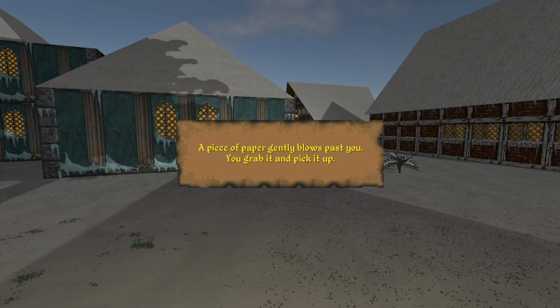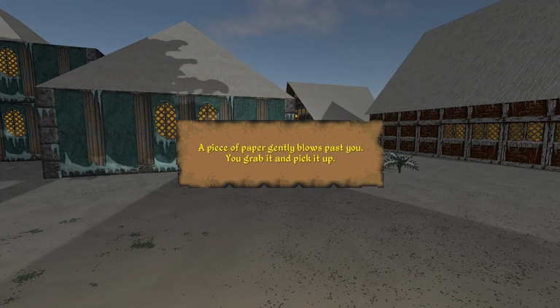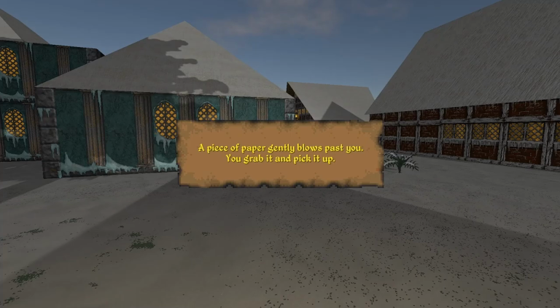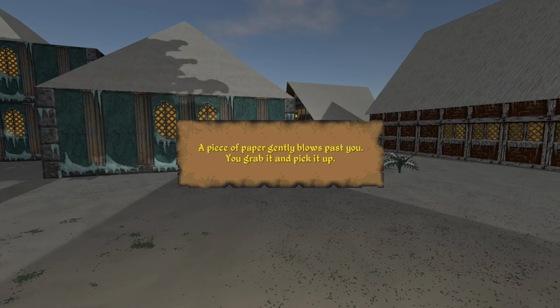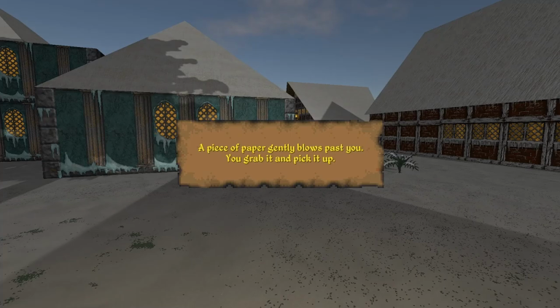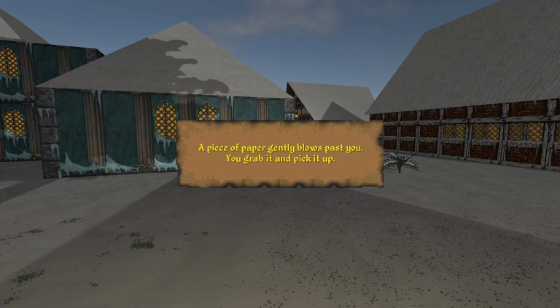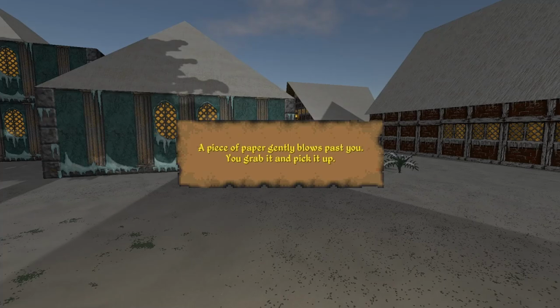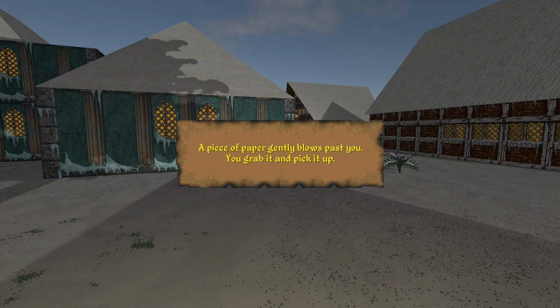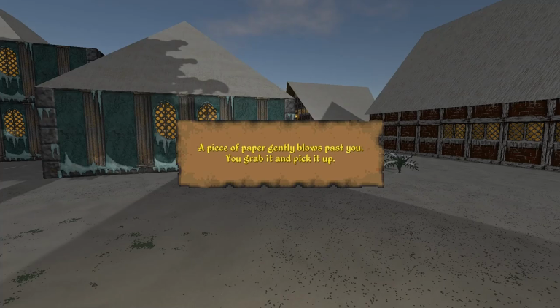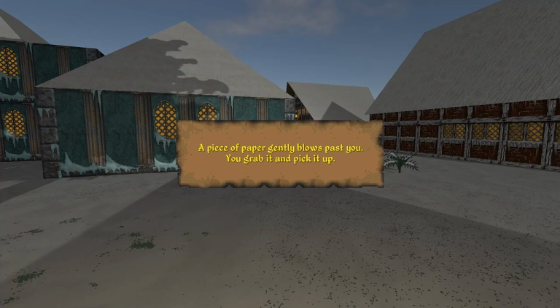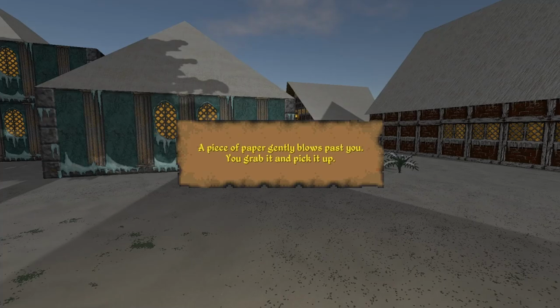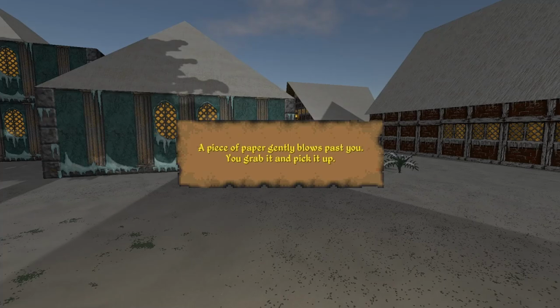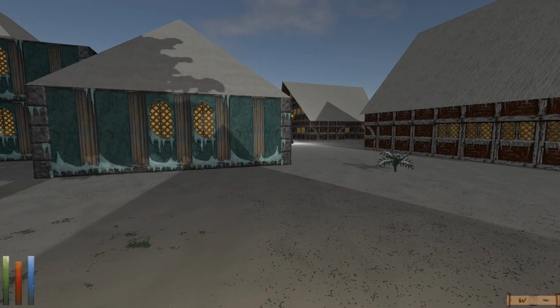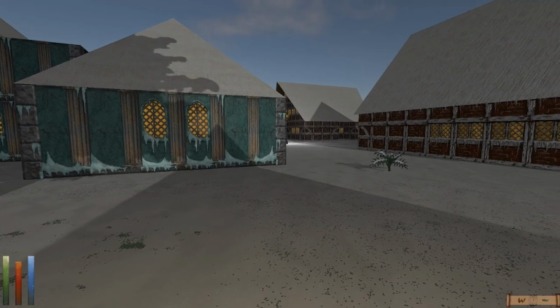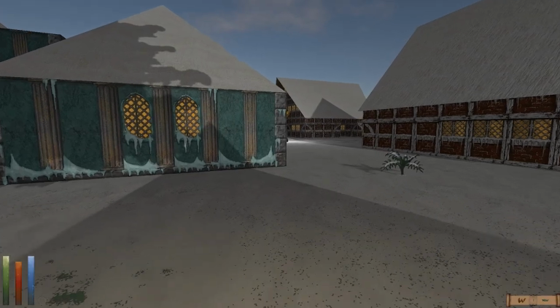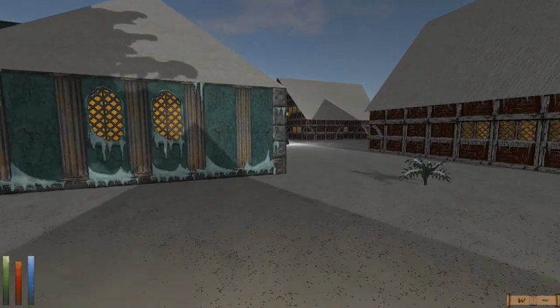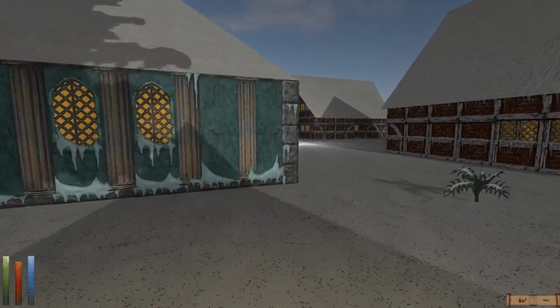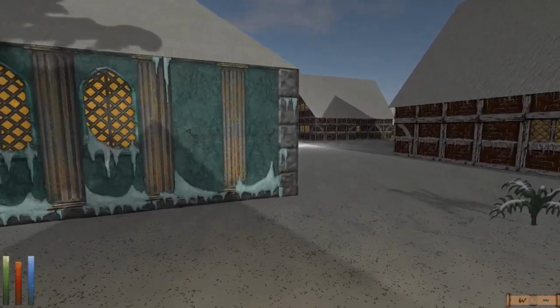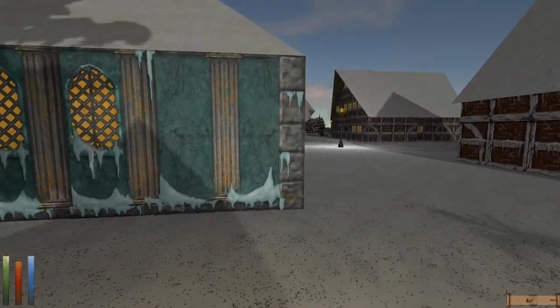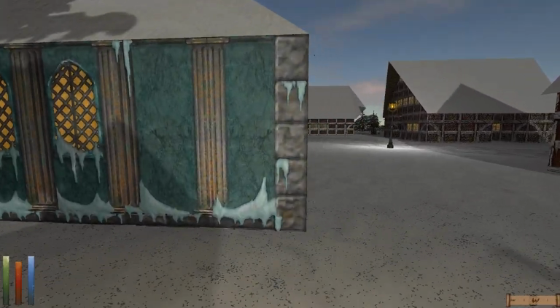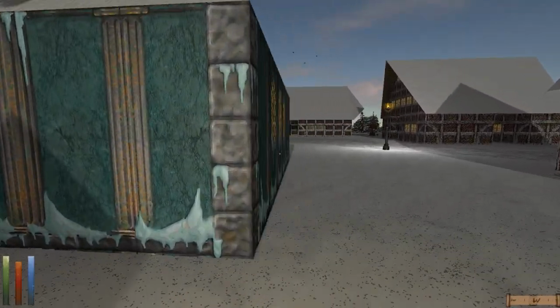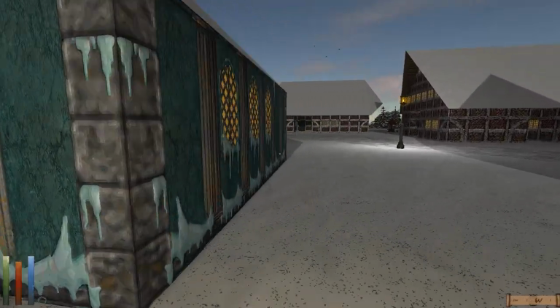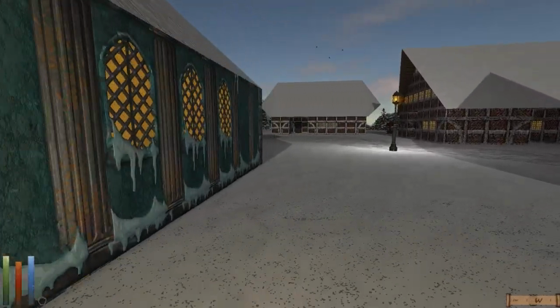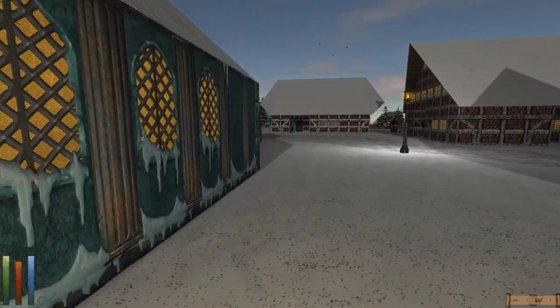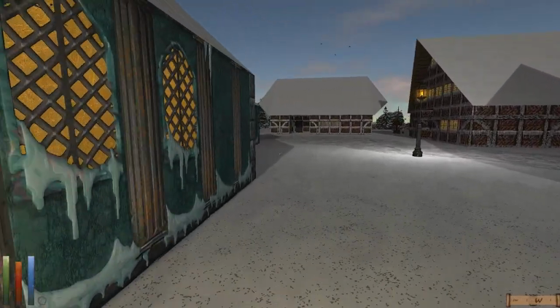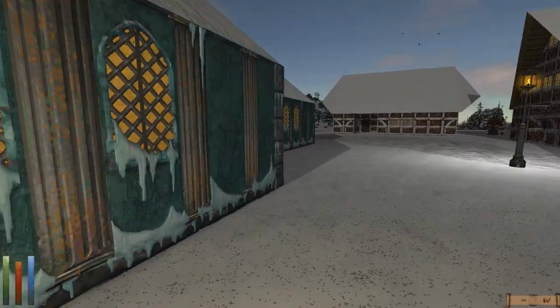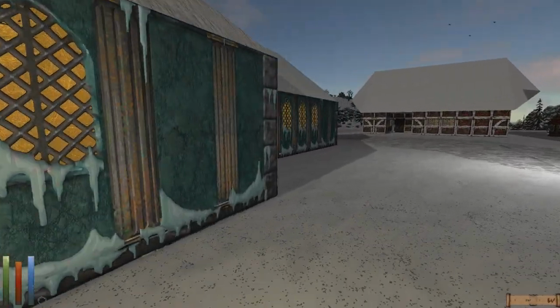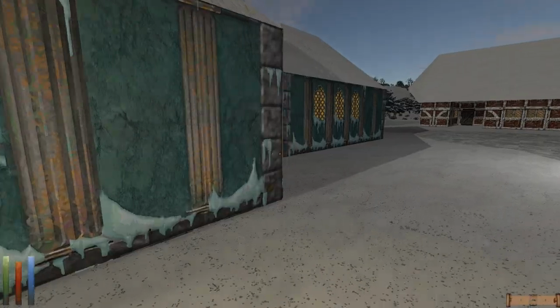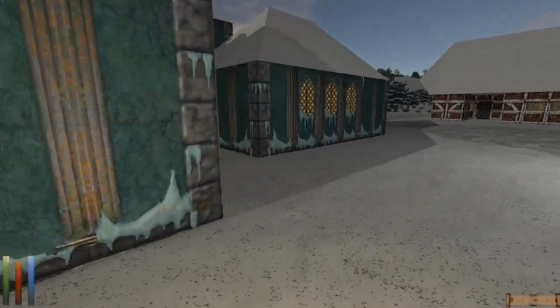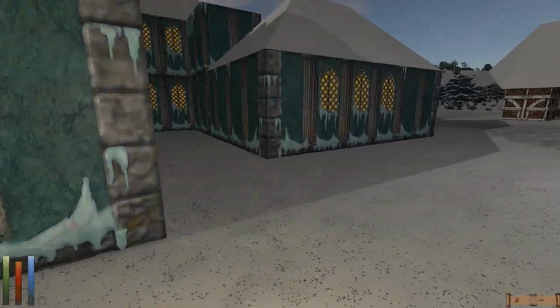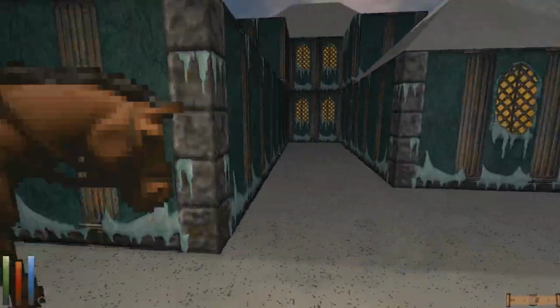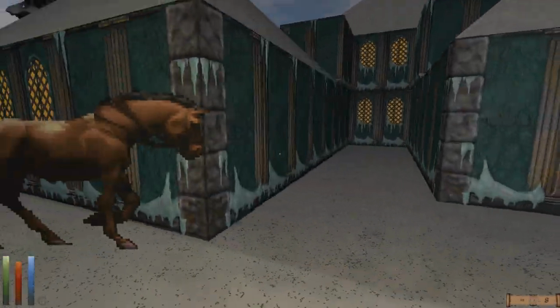A piece of paper gently blows past you. You grab it and pick it up — we'll read that soon. That must be a quest of some sort; that might be an interesting place to start.